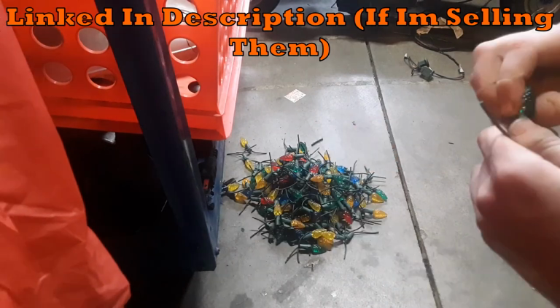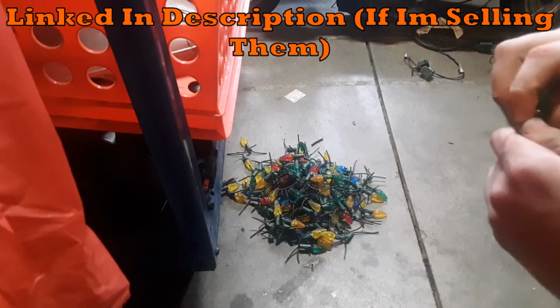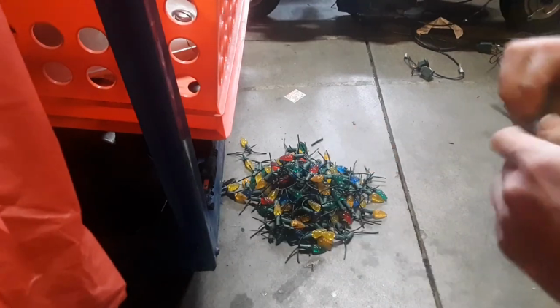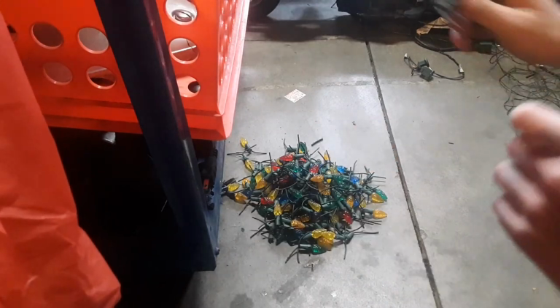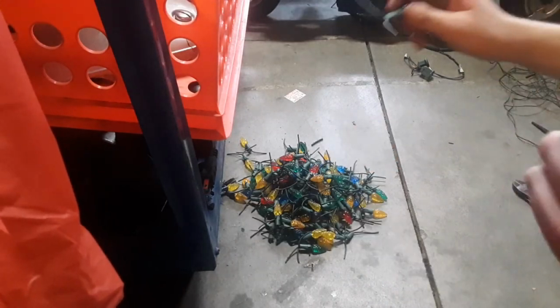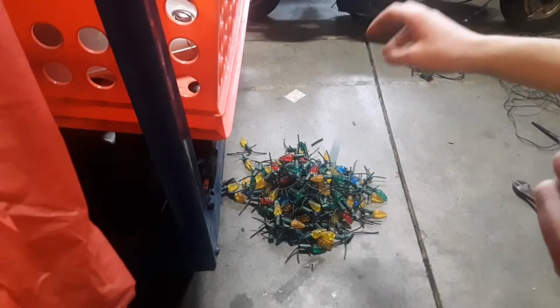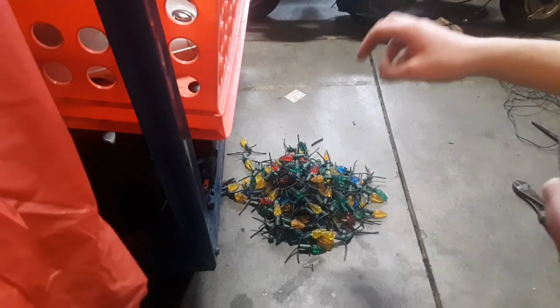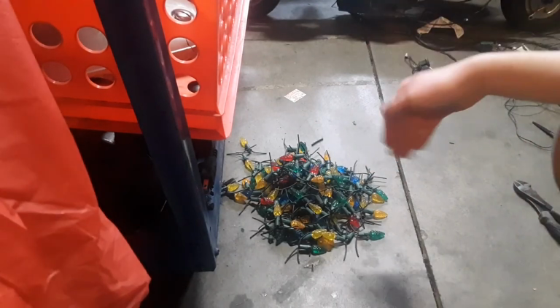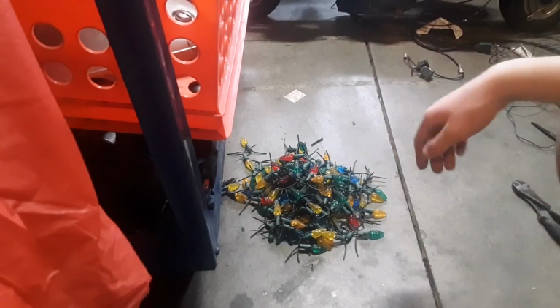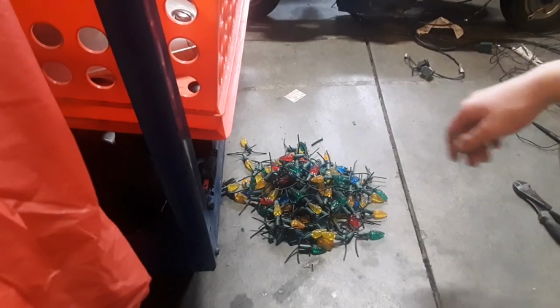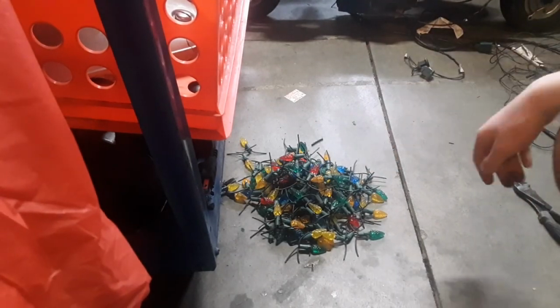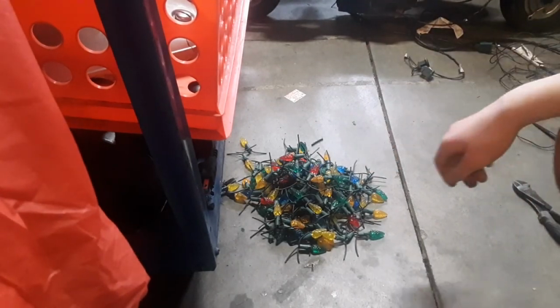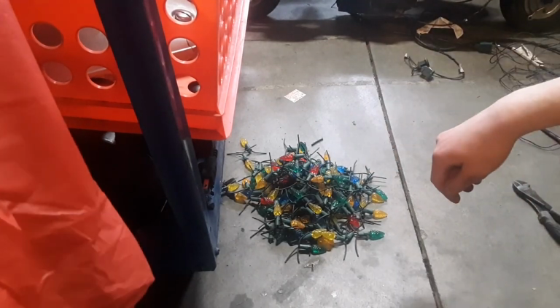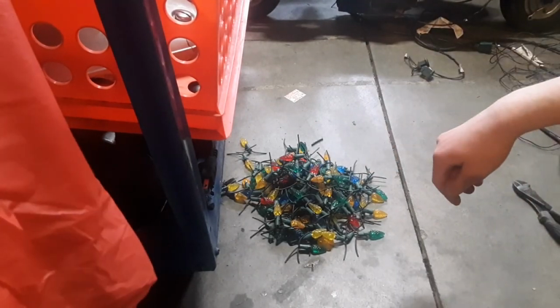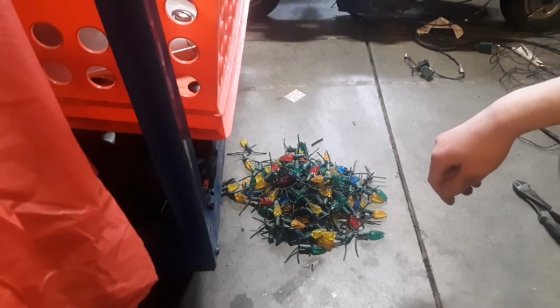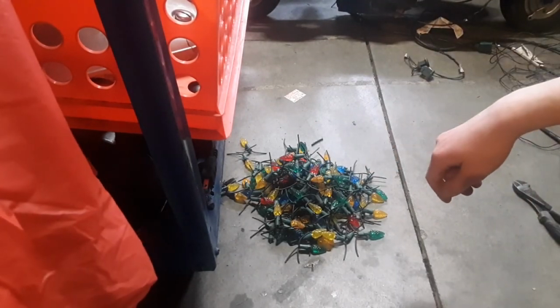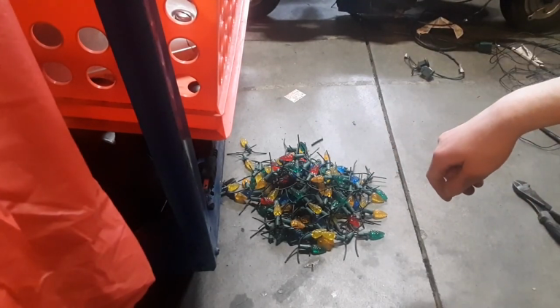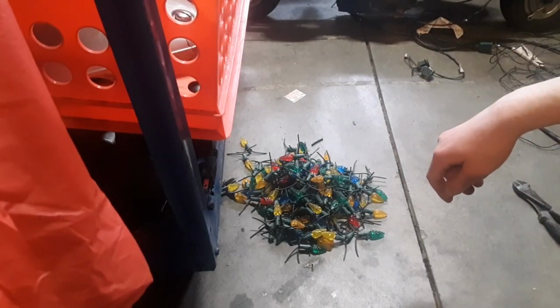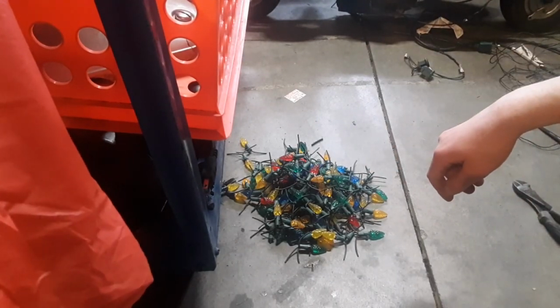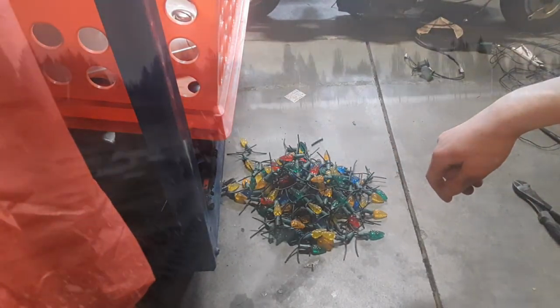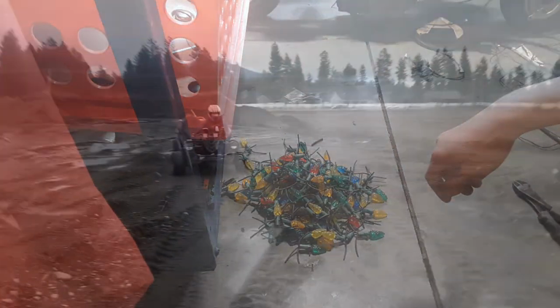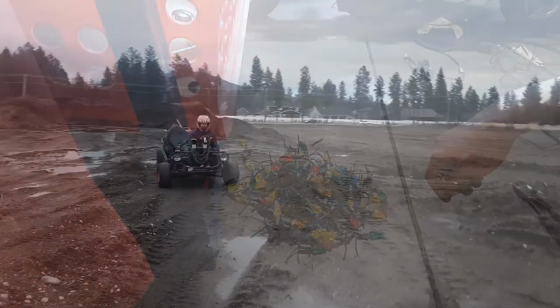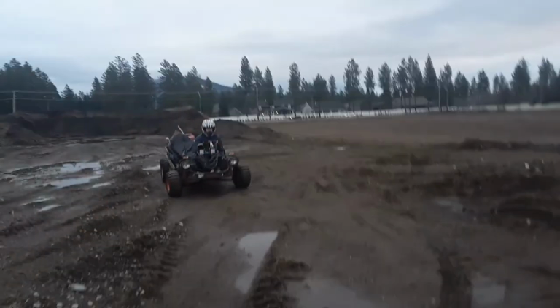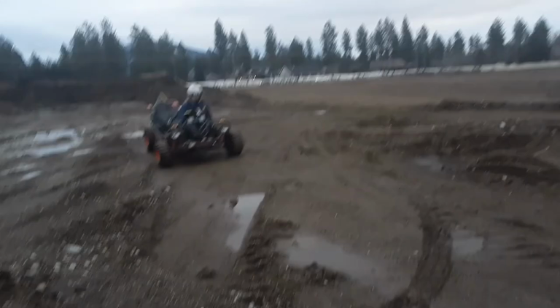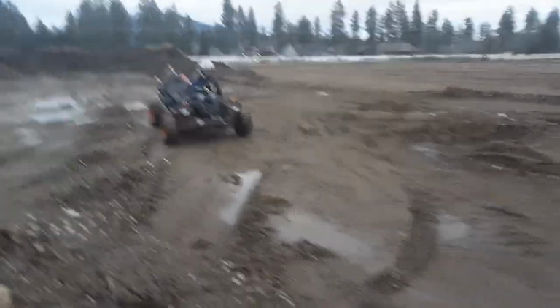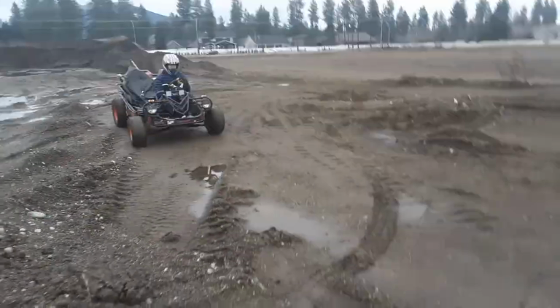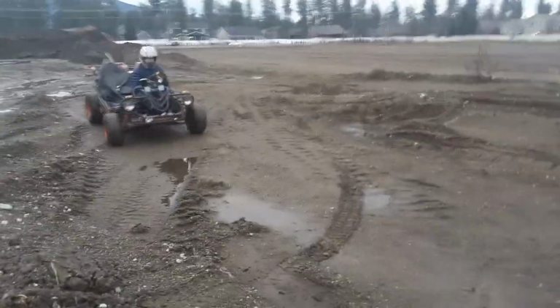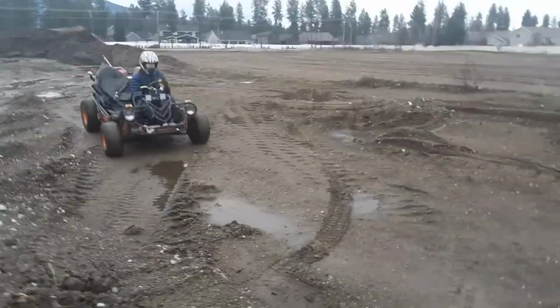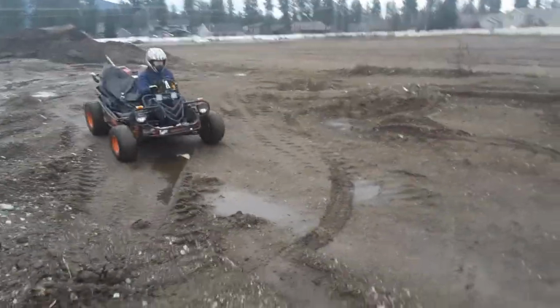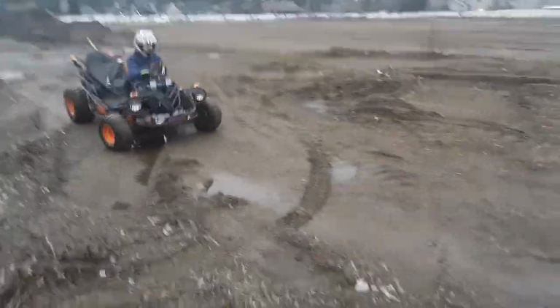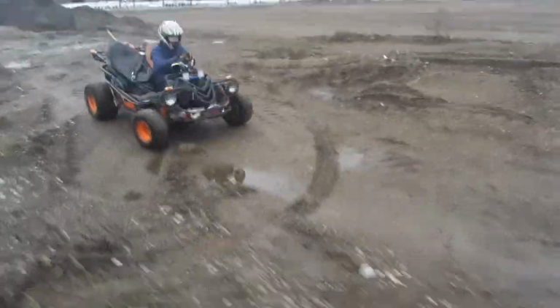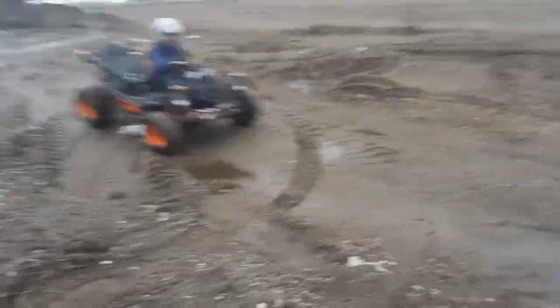That is how you harvest wire and light bulbs from dead Christmas lights. Next time on Cartman Productions.